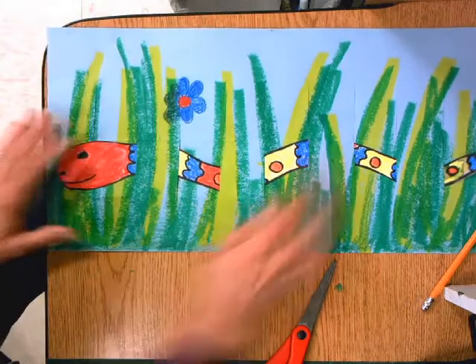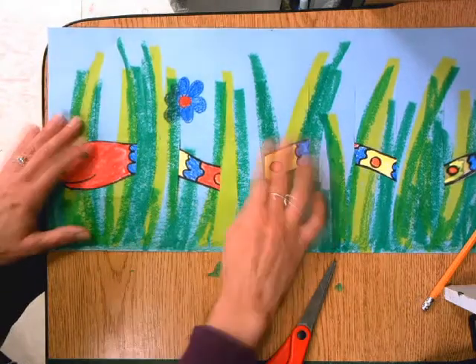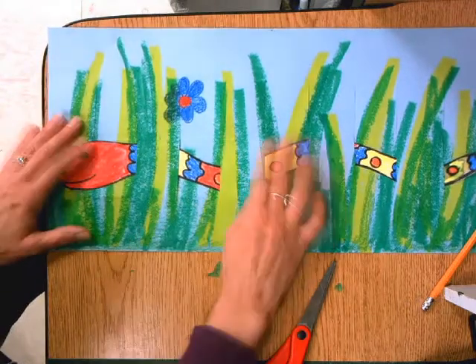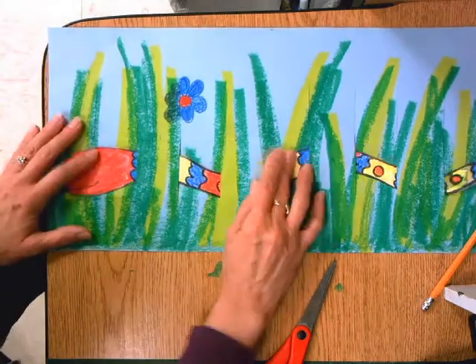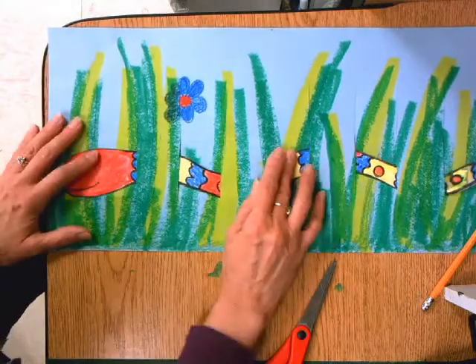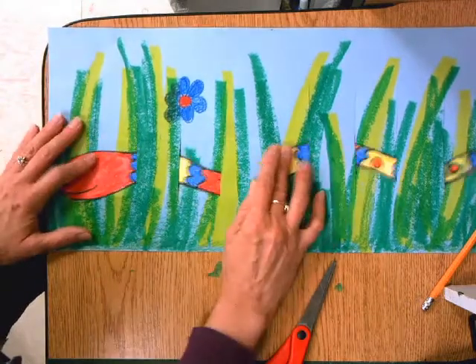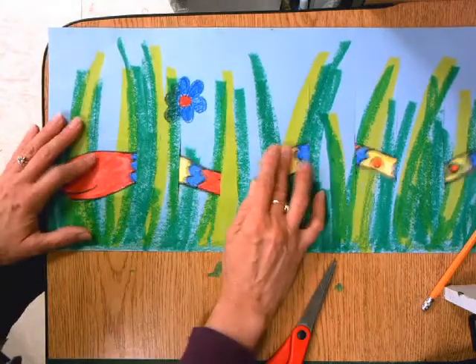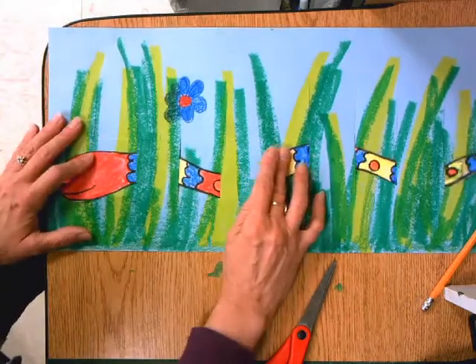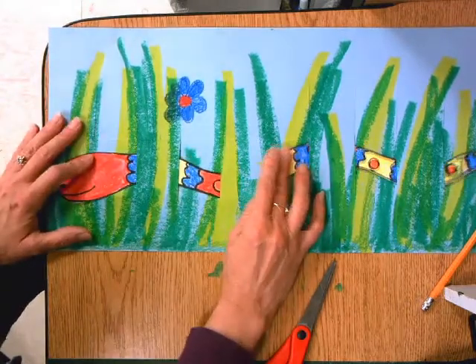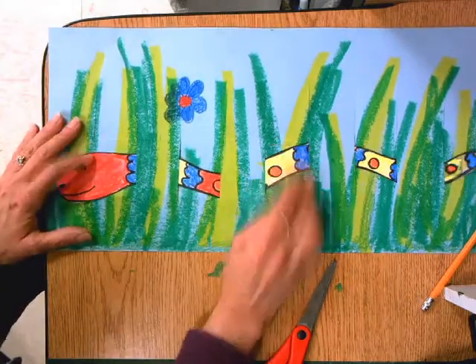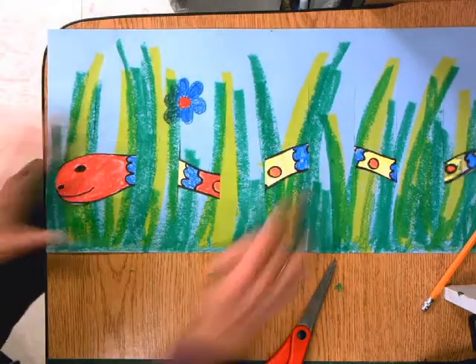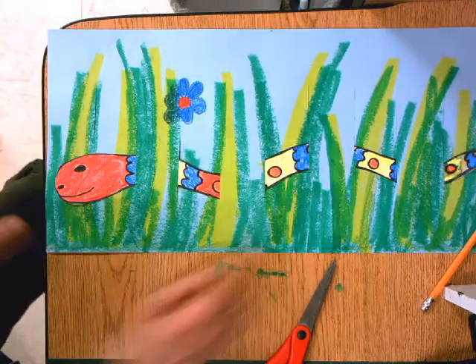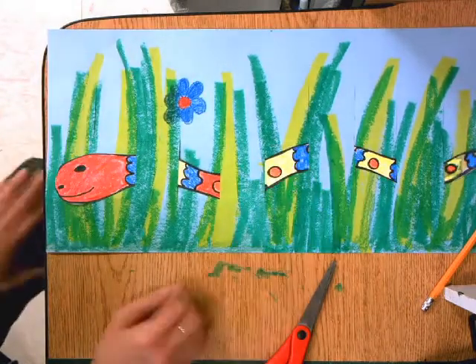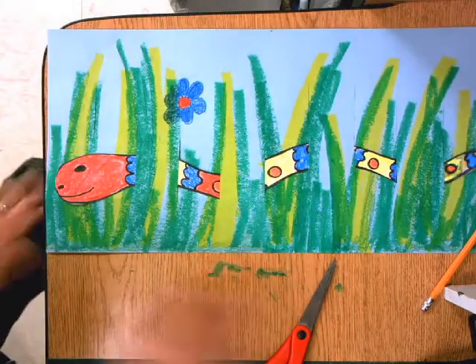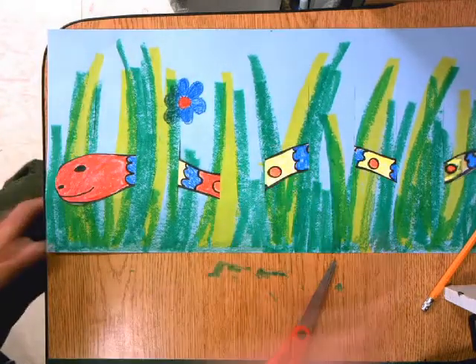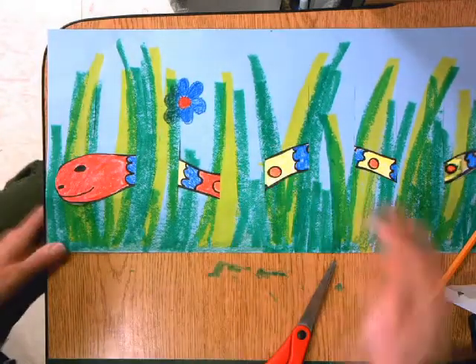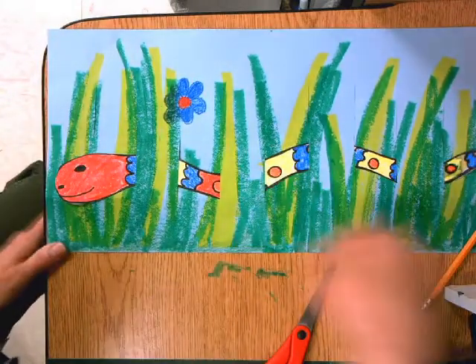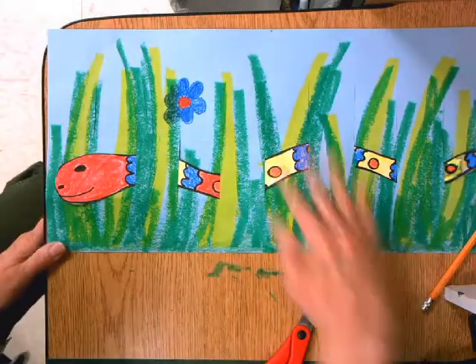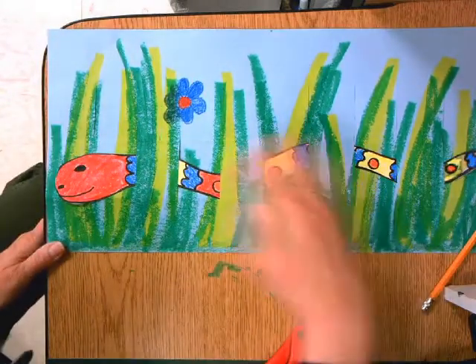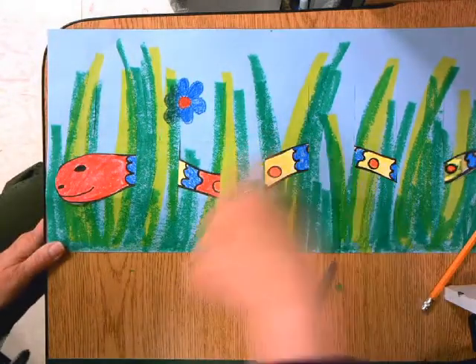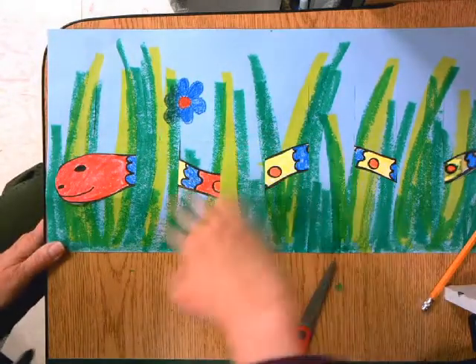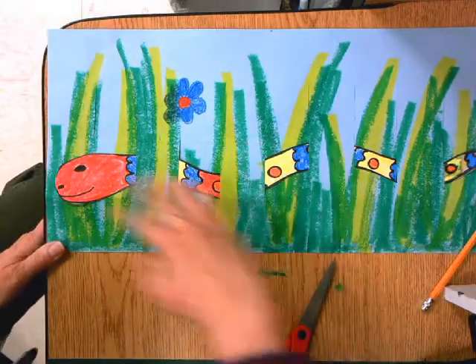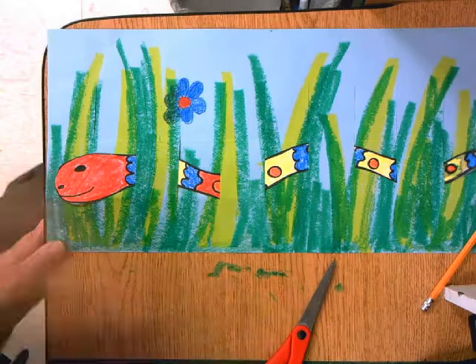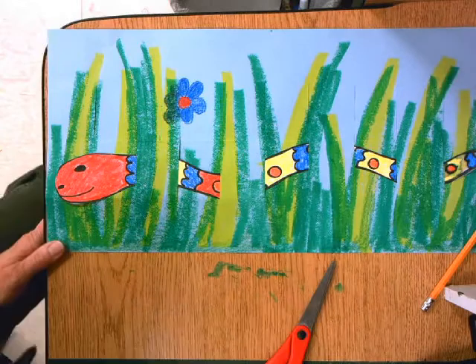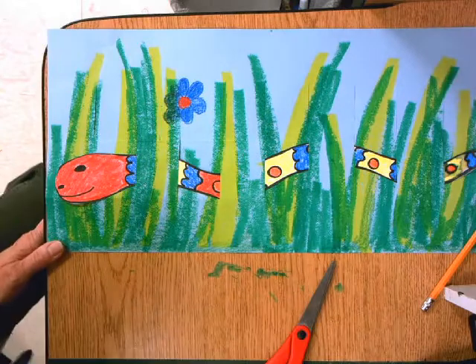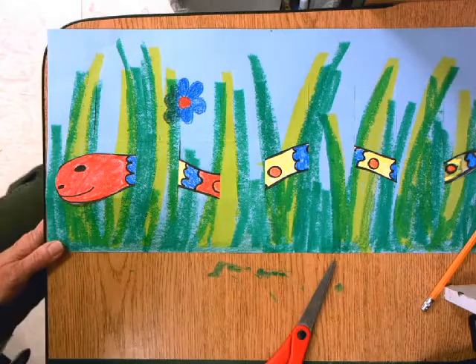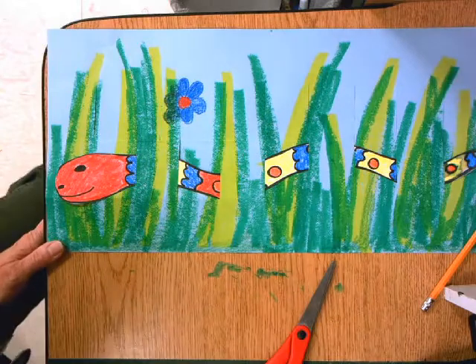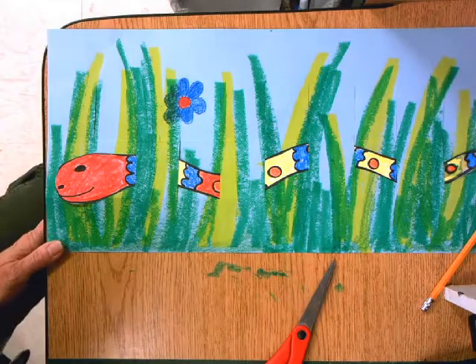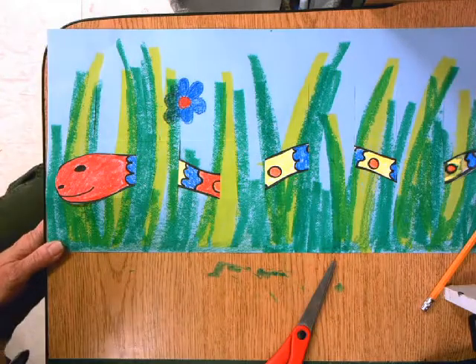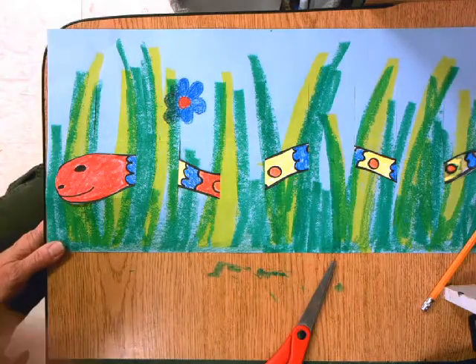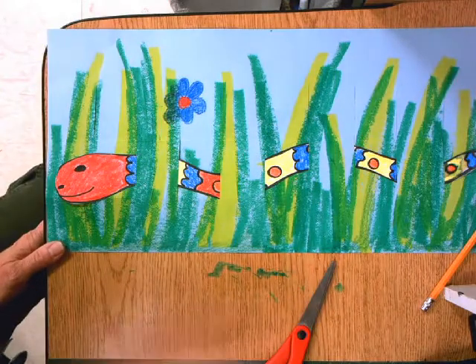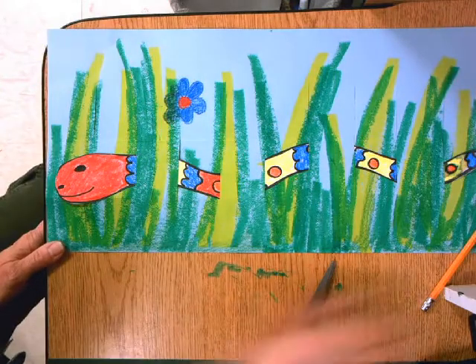And there we go, my snake looks like he's crawling through the grass. Have fun!